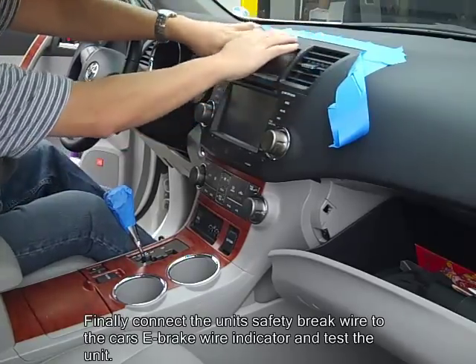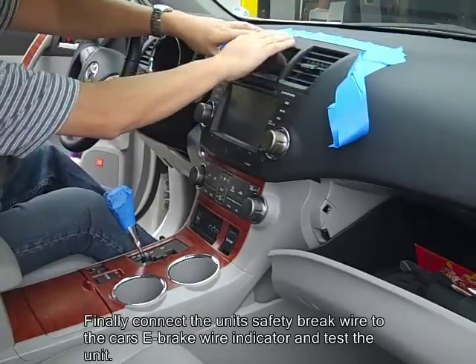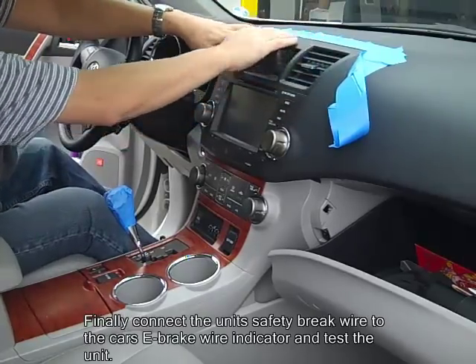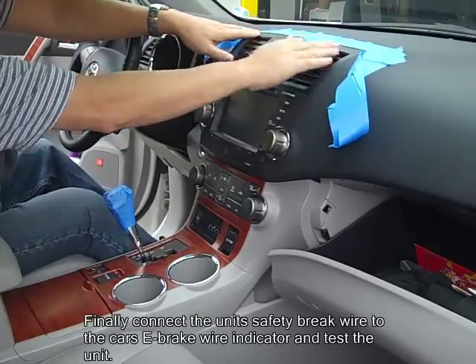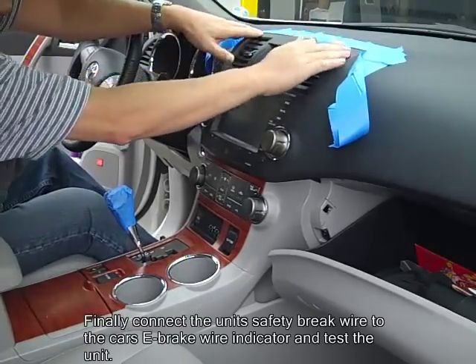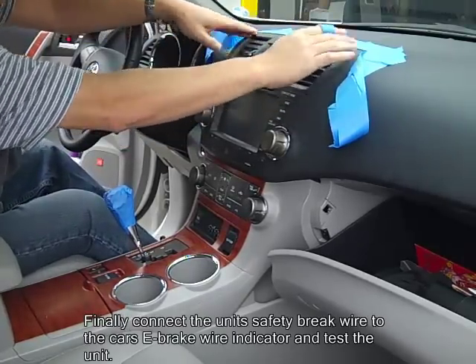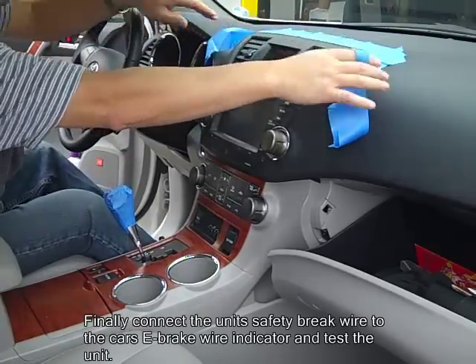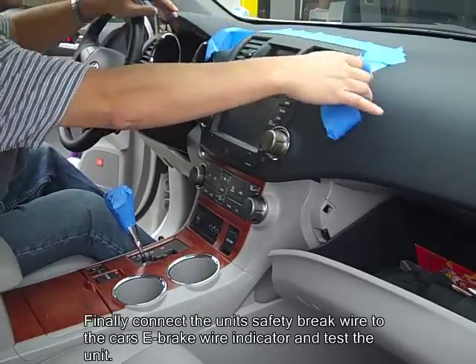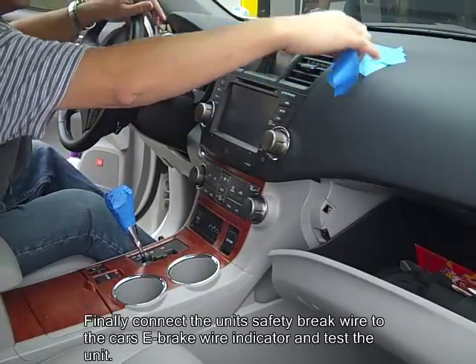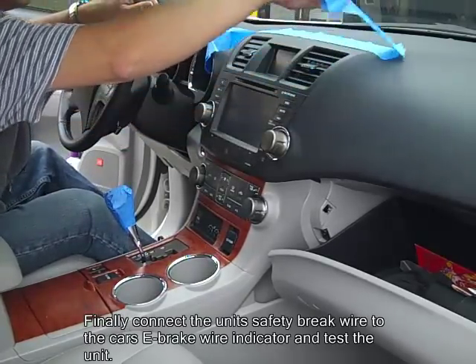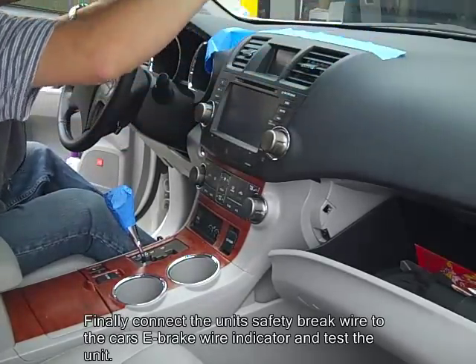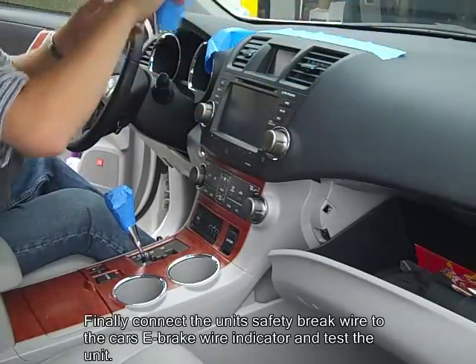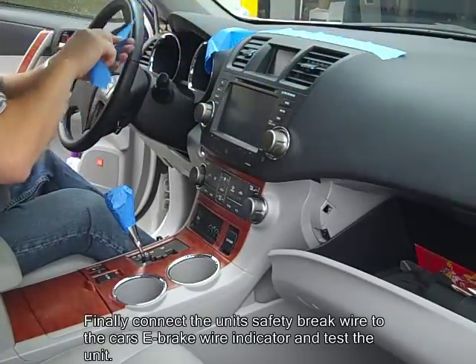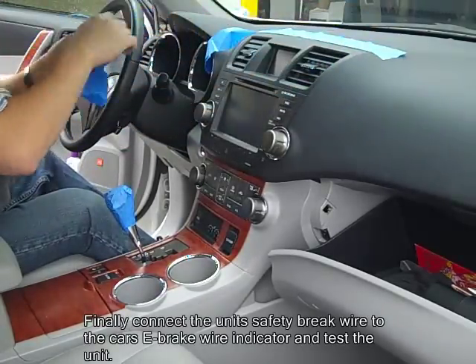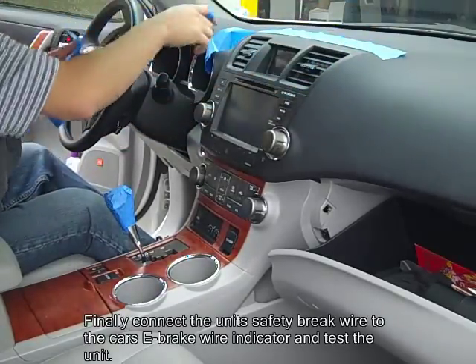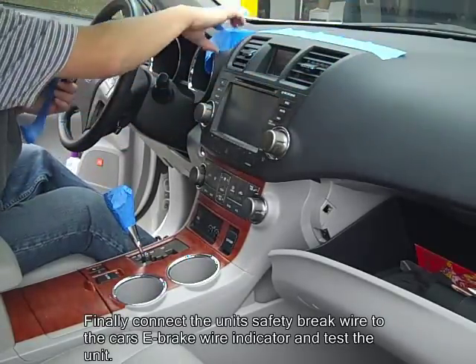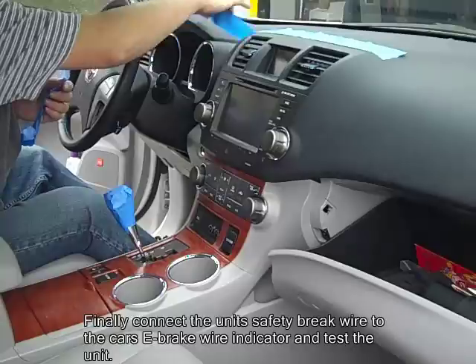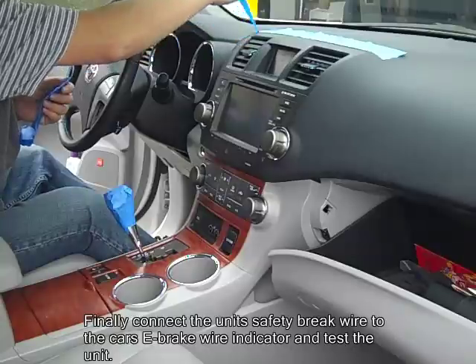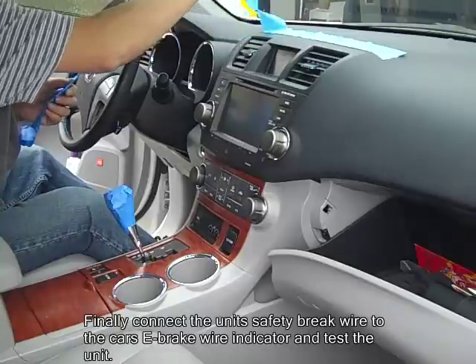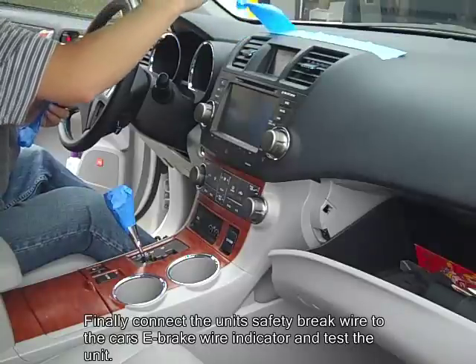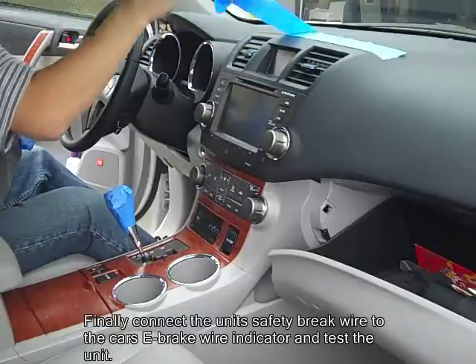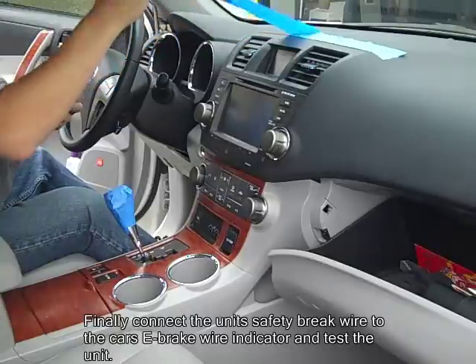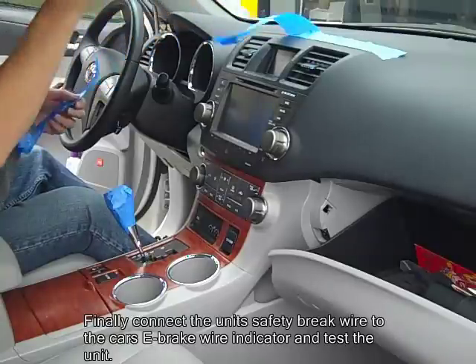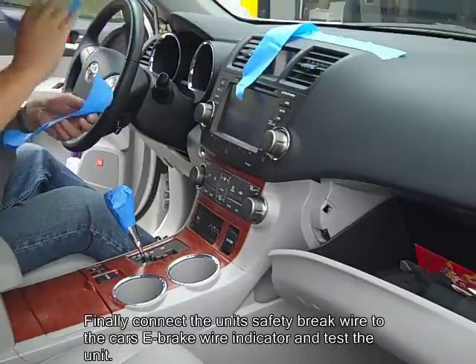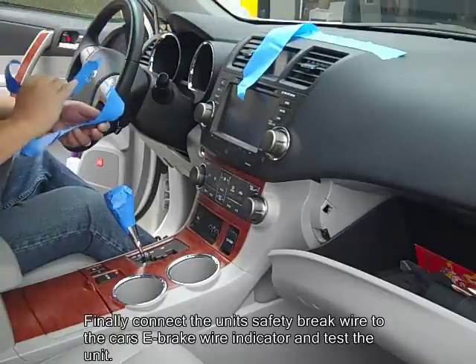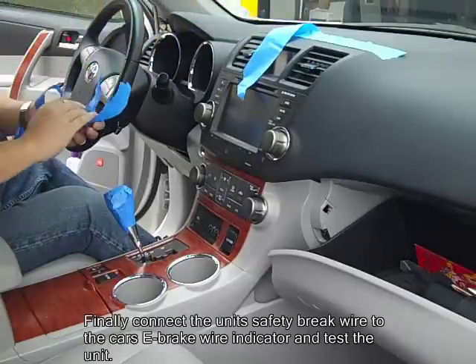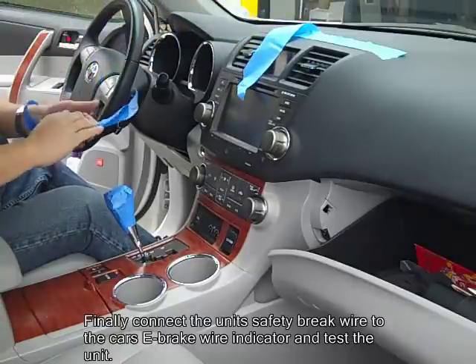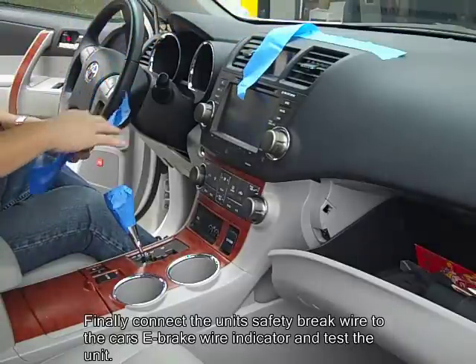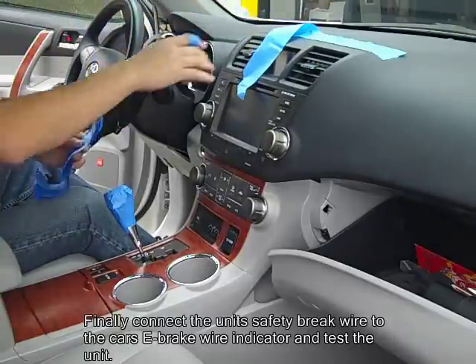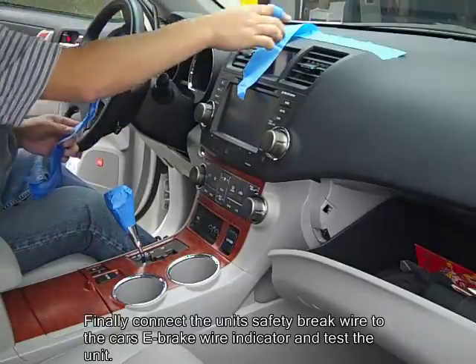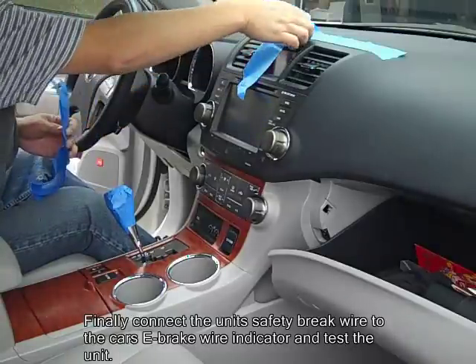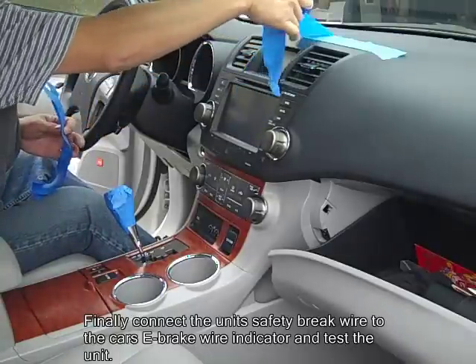And finally test that the unit is working properly and connect the safety brake wire to the car's e-brake wire indicator.